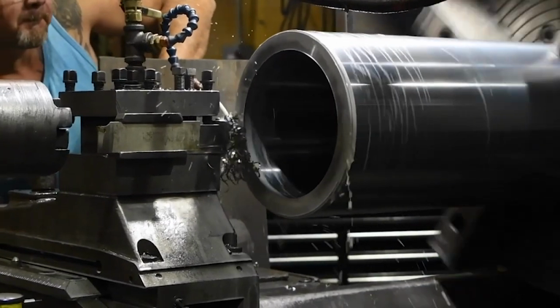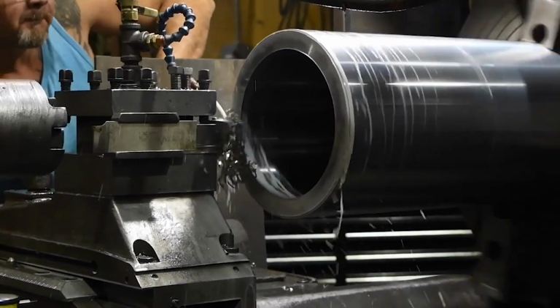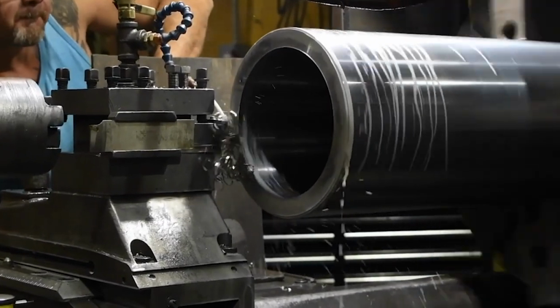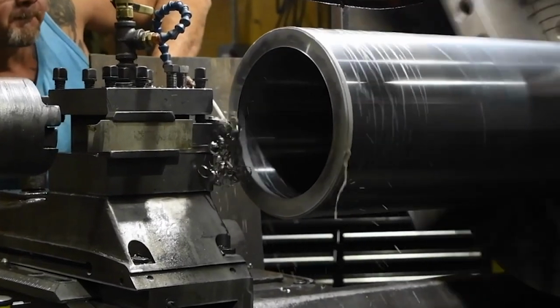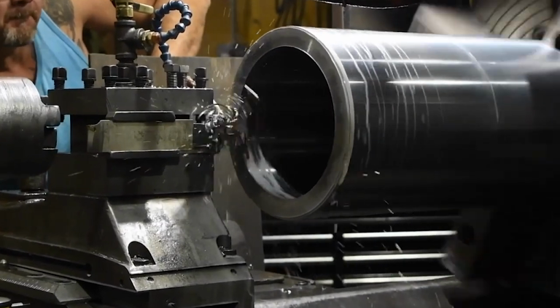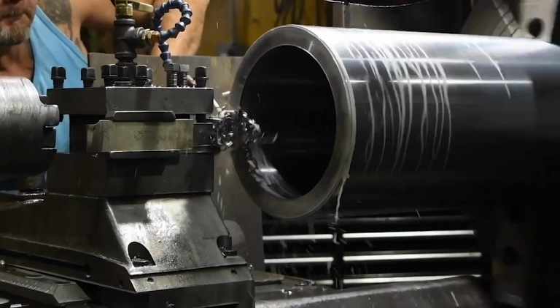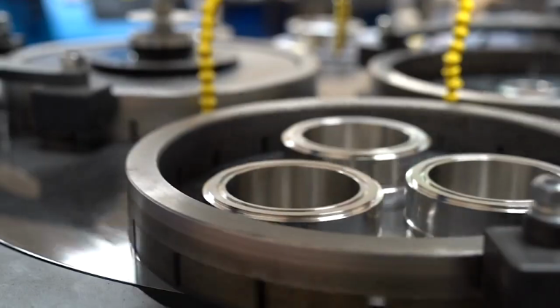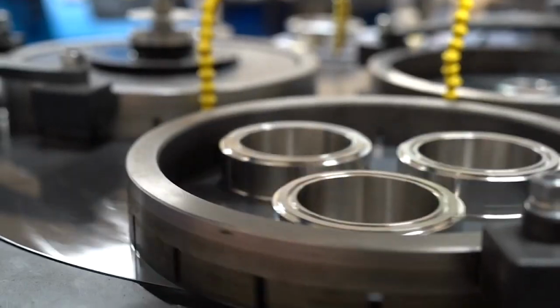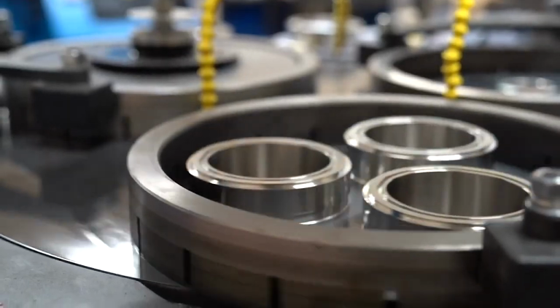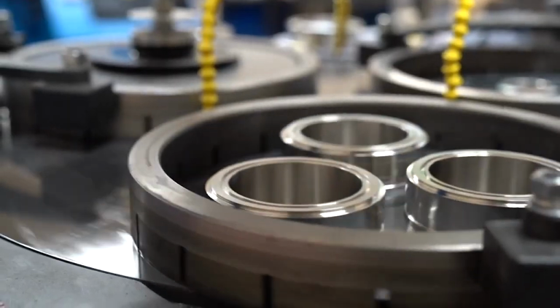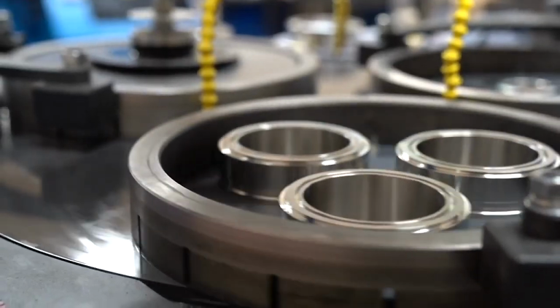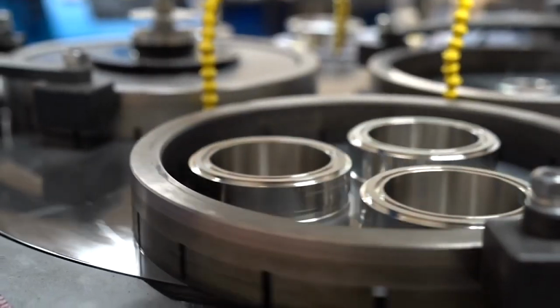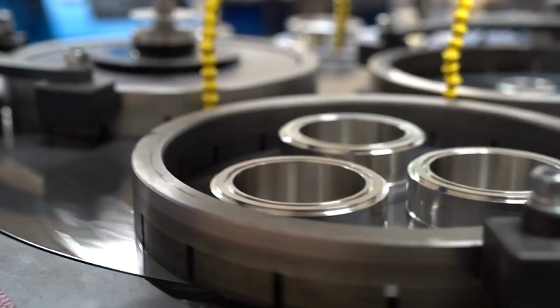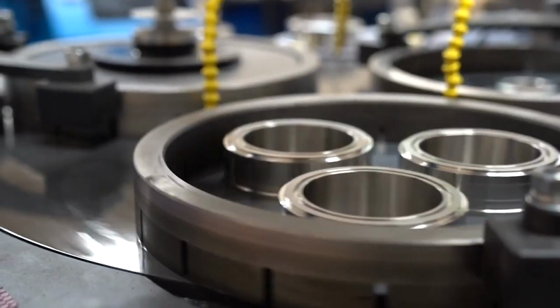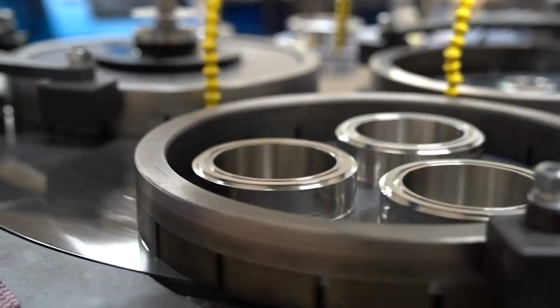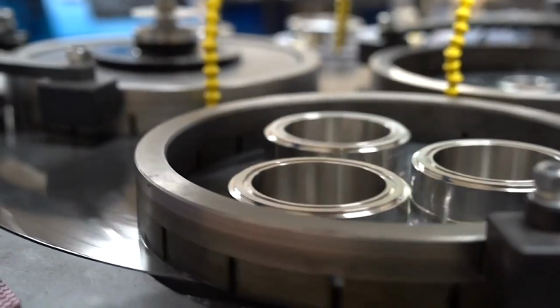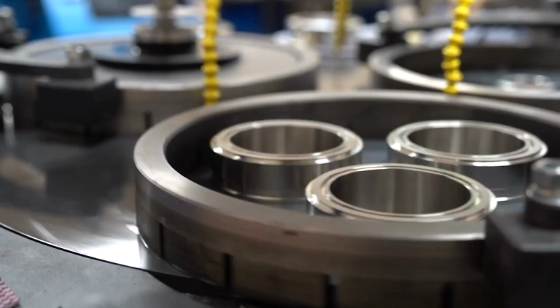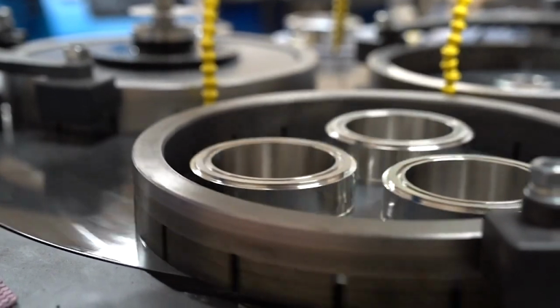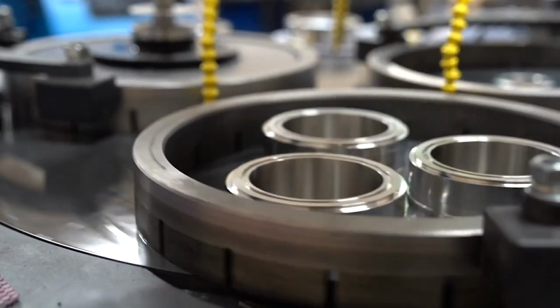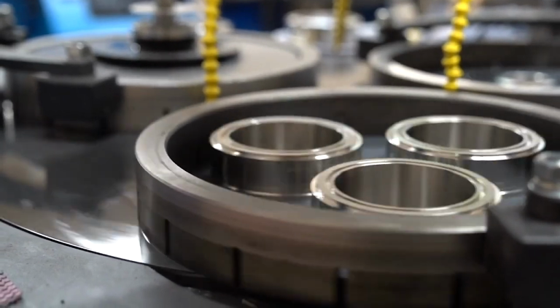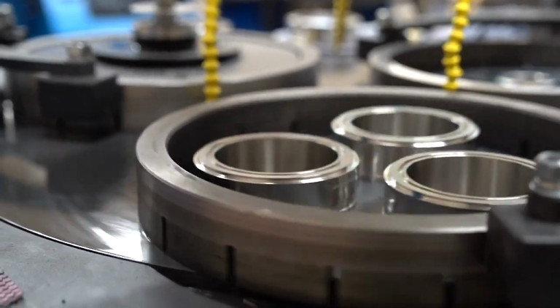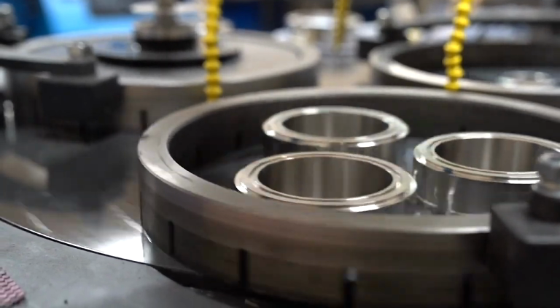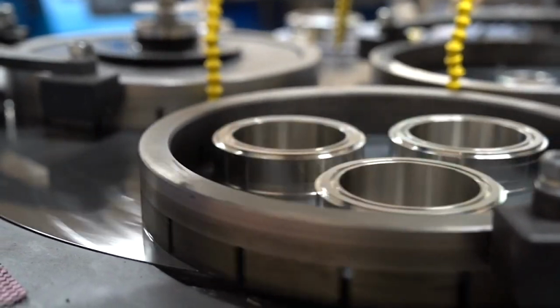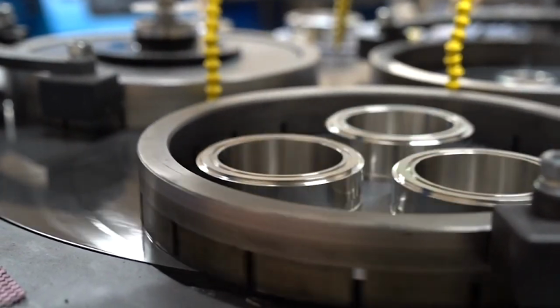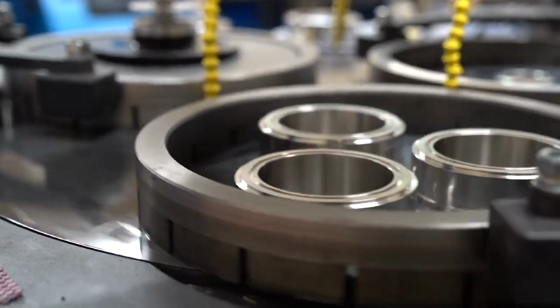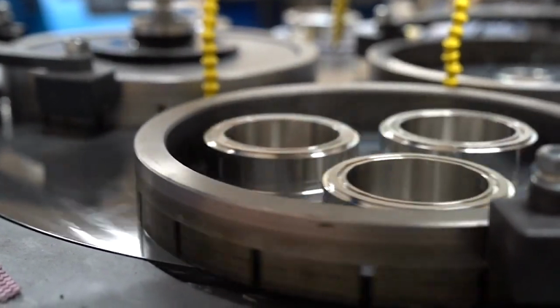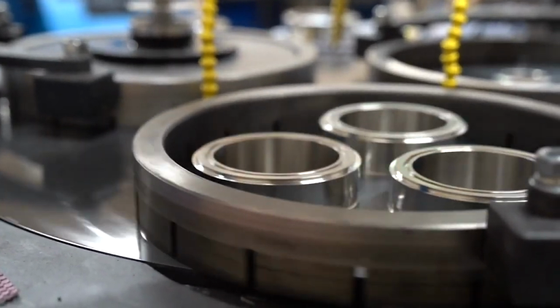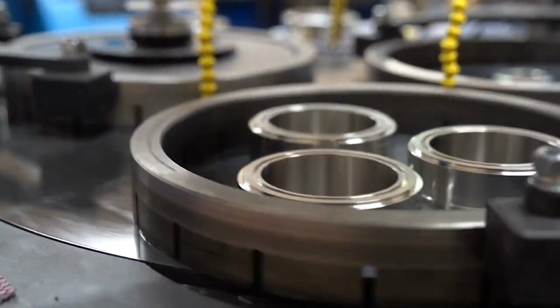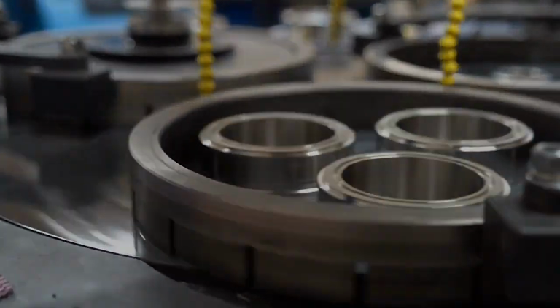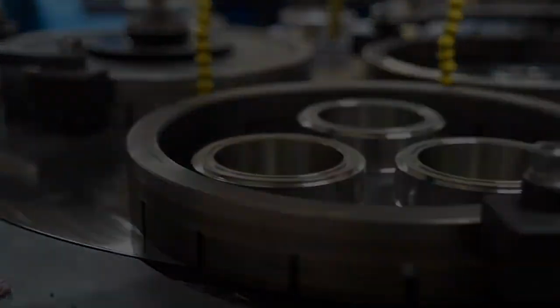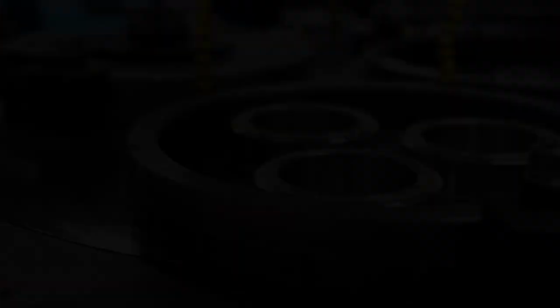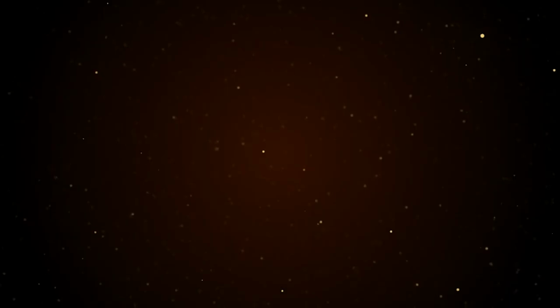Get in touch with us today and see why we're proud to be the manufacturer of the best product the centrifugal market has to offer.